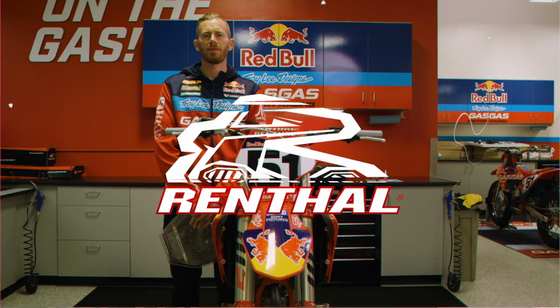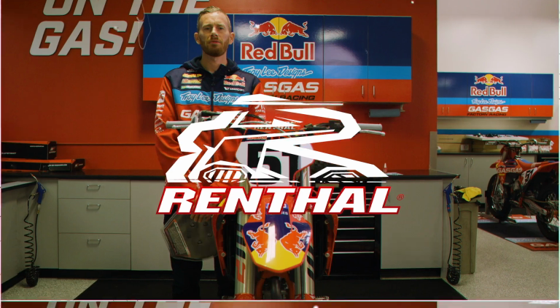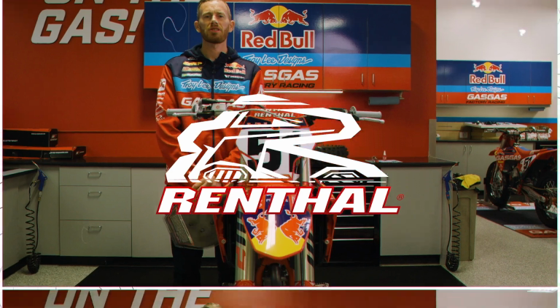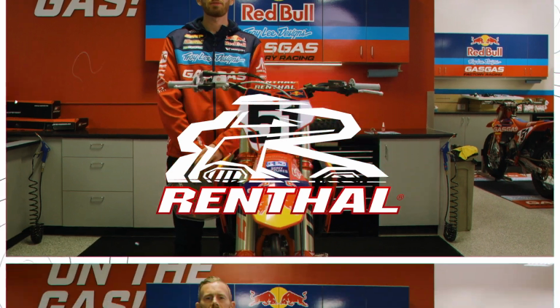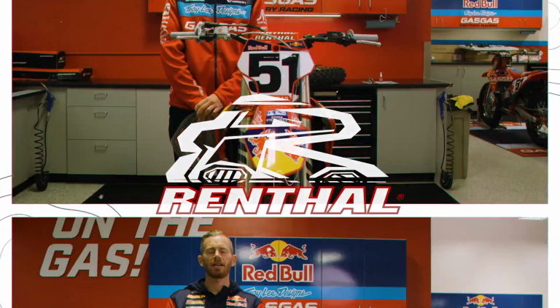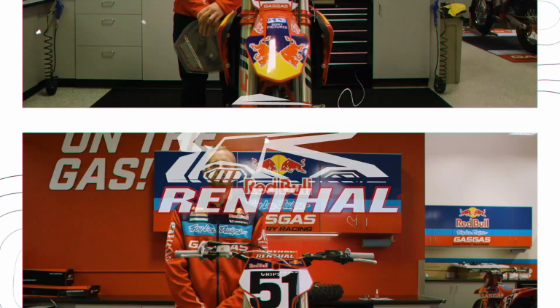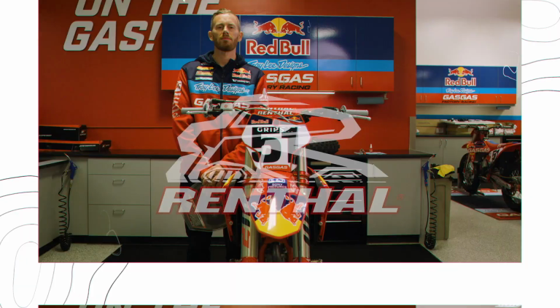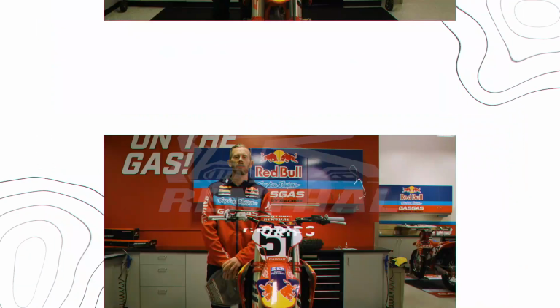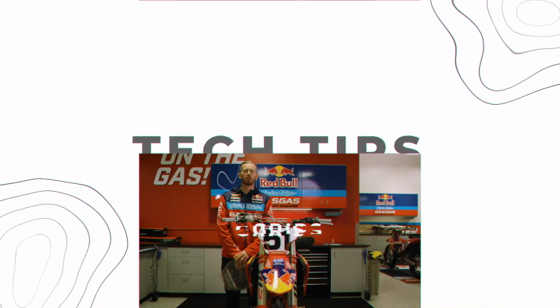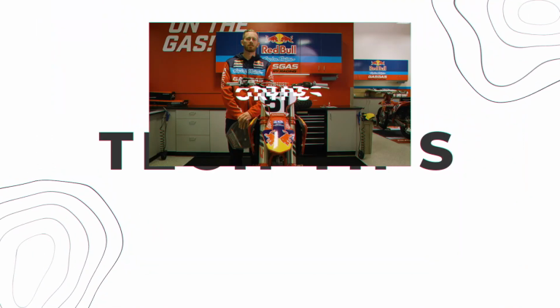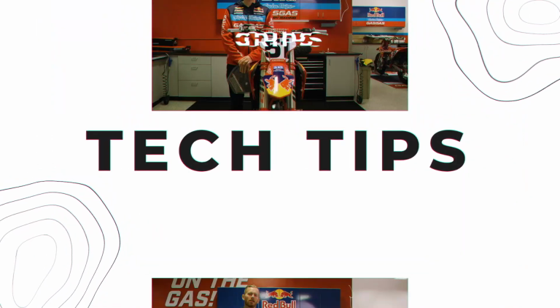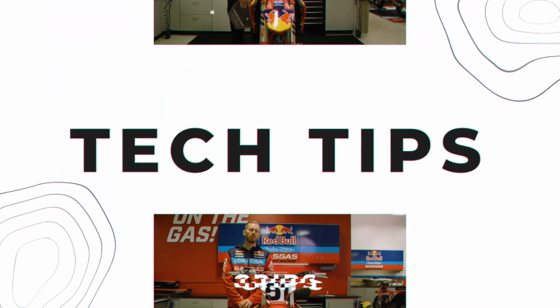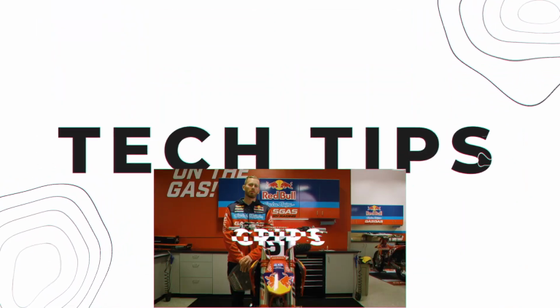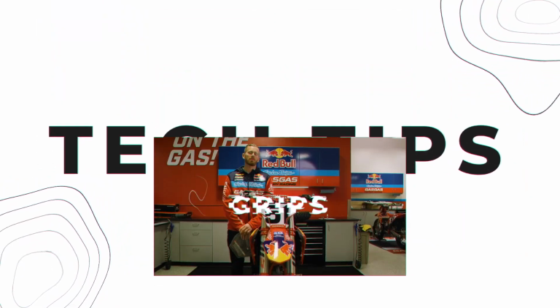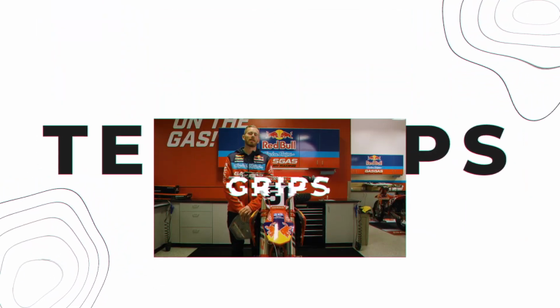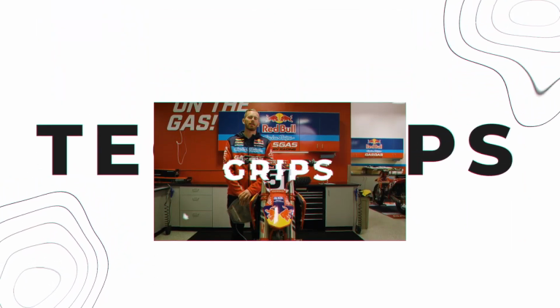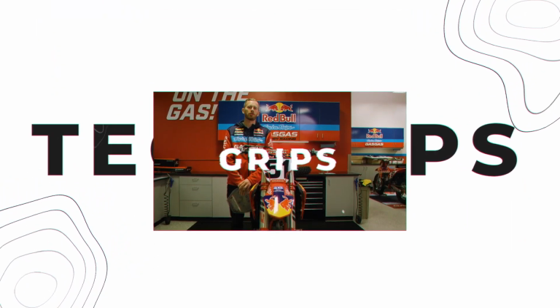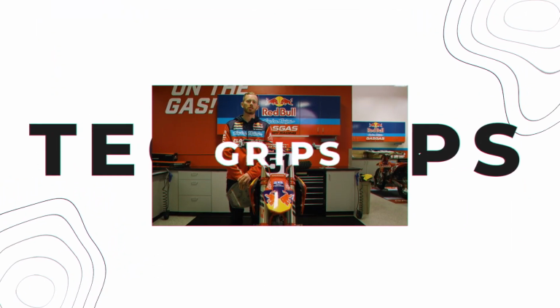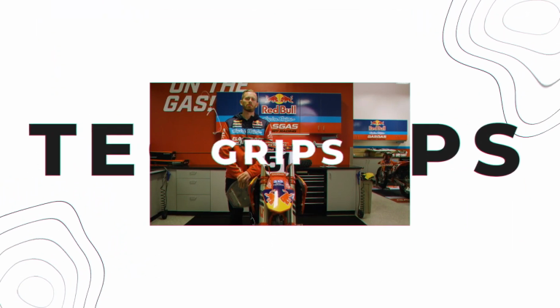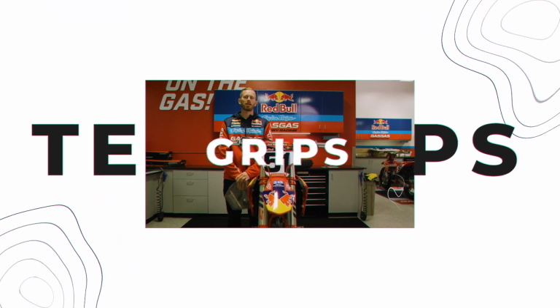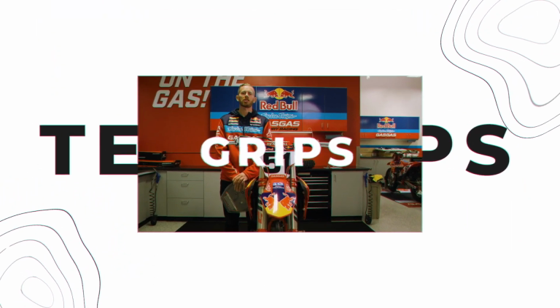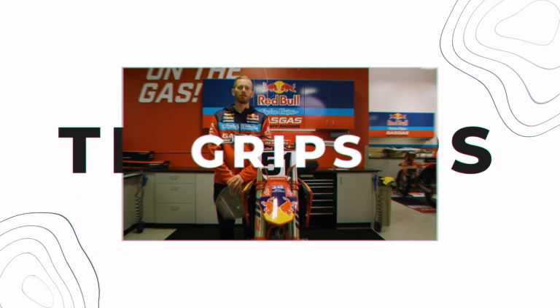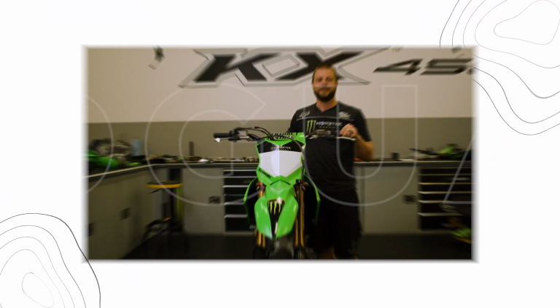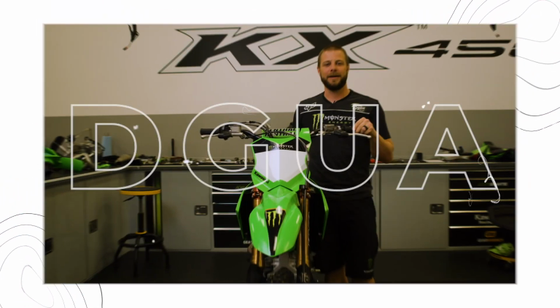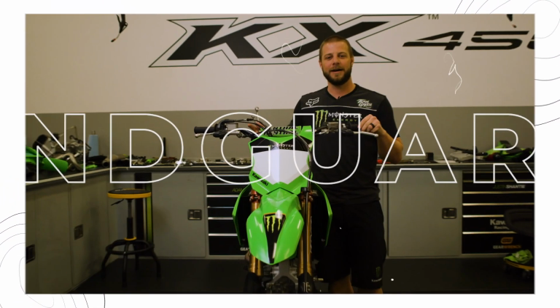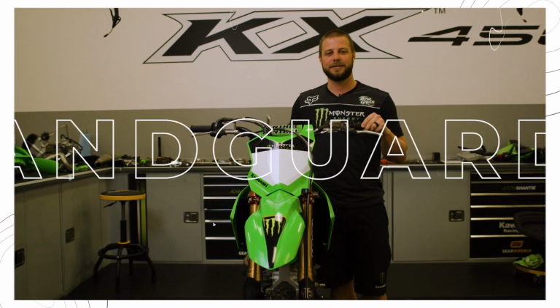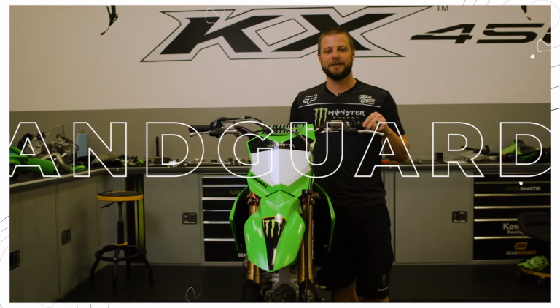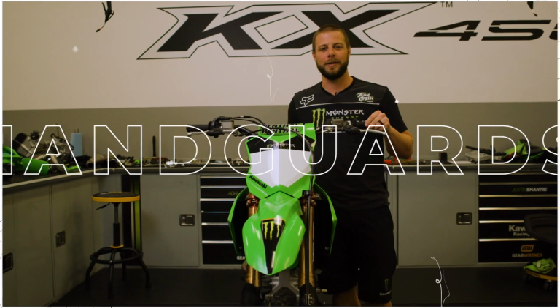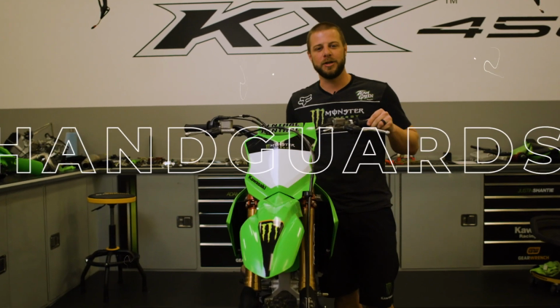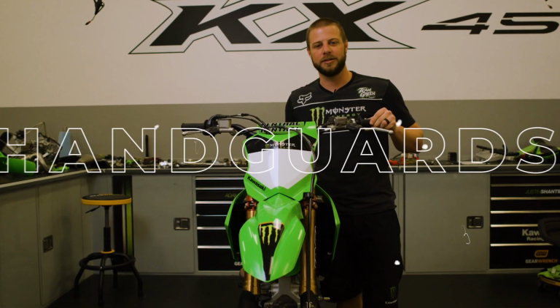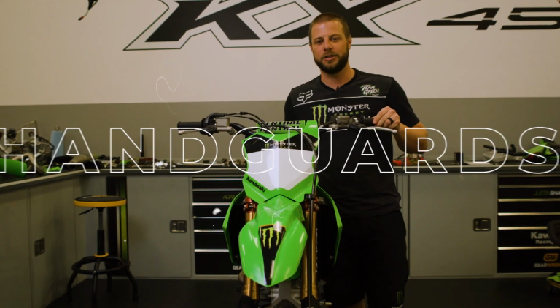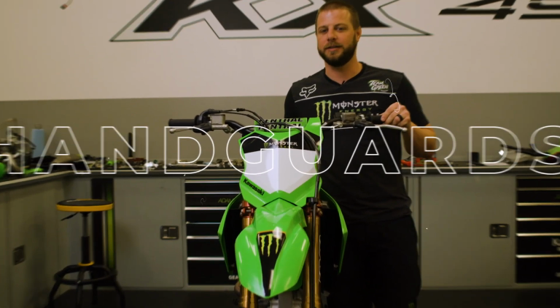Hey, what's up guys? My name is Ollie Stone. I'm the mechanic for Justin Boshy here. Hey guys, I'm Justin Shanty.